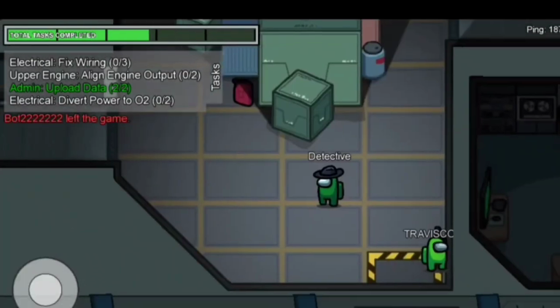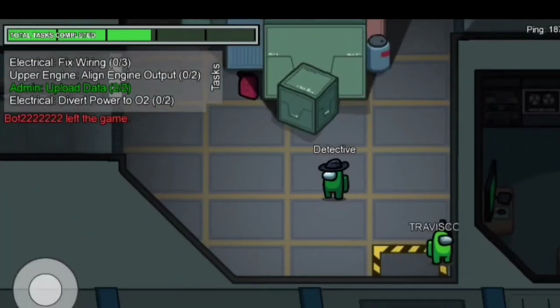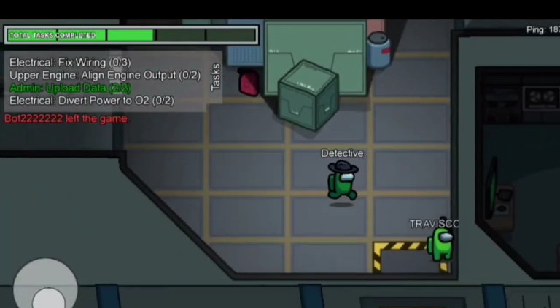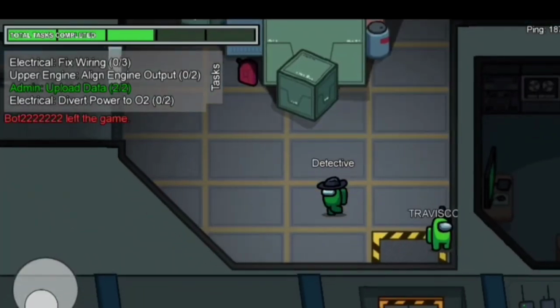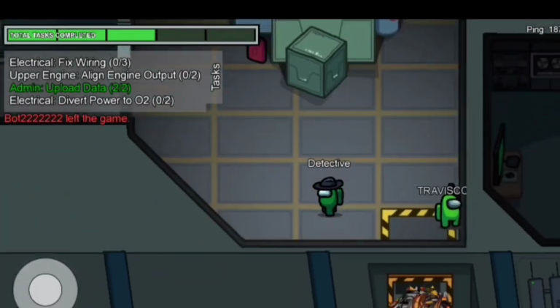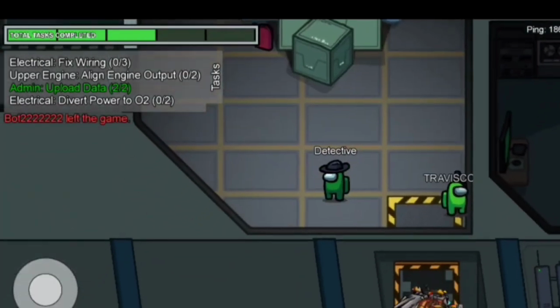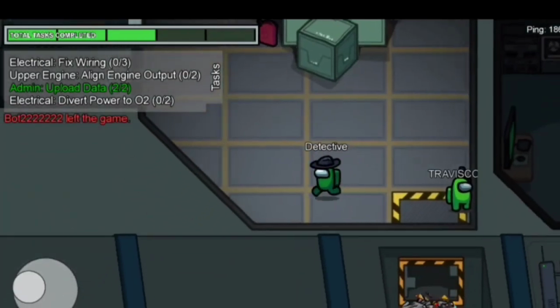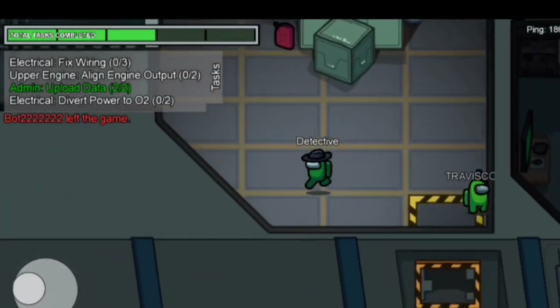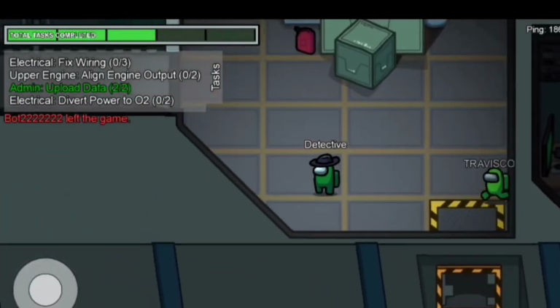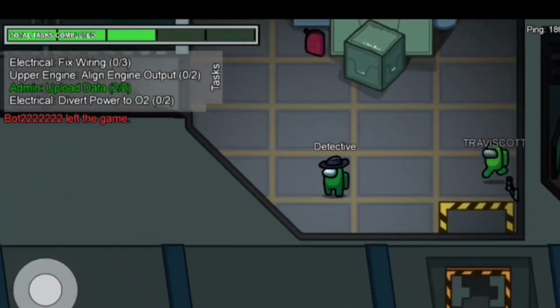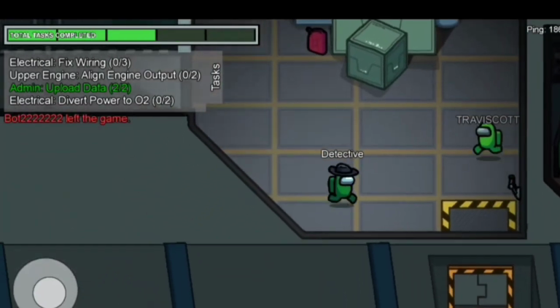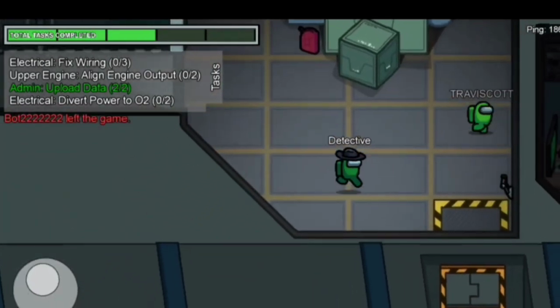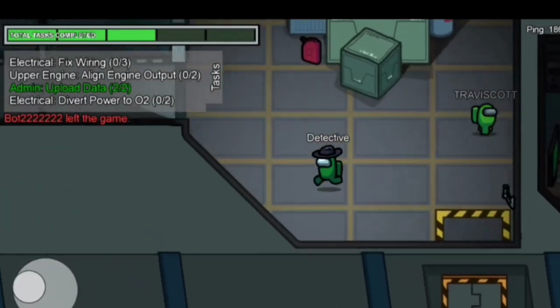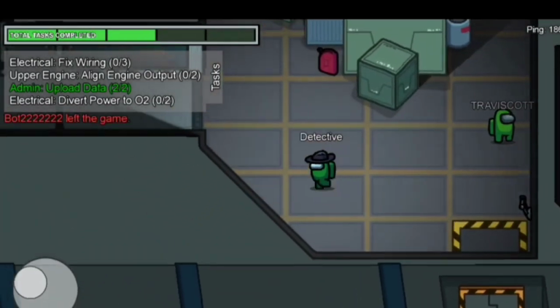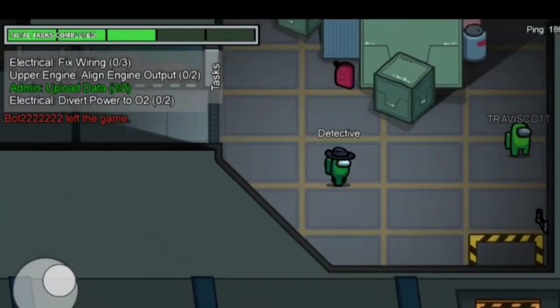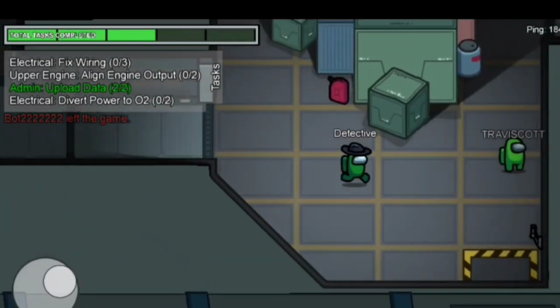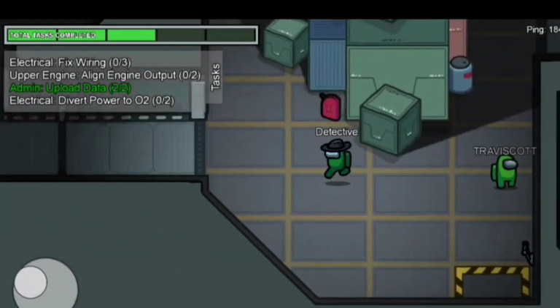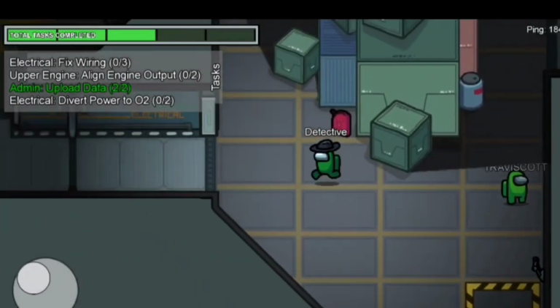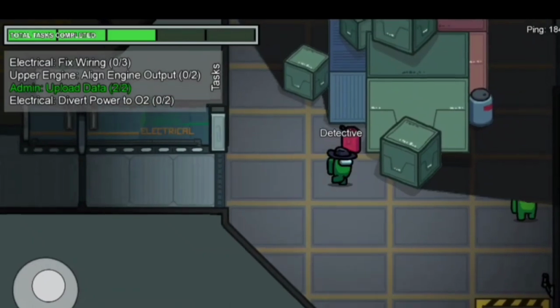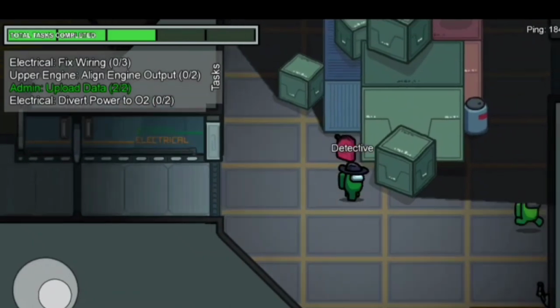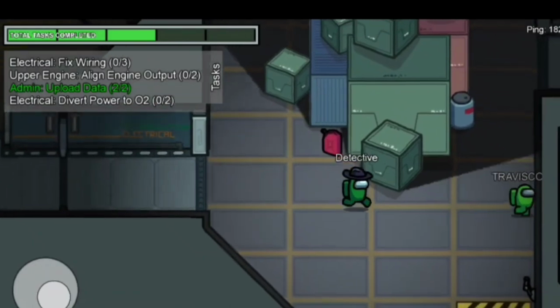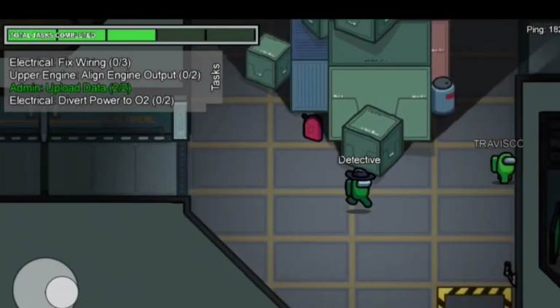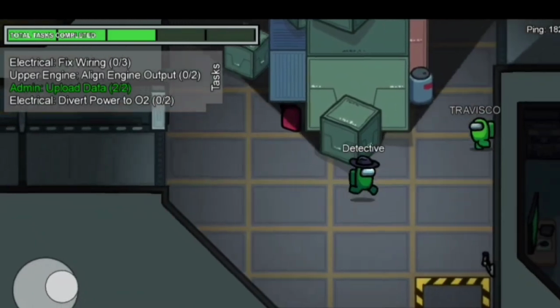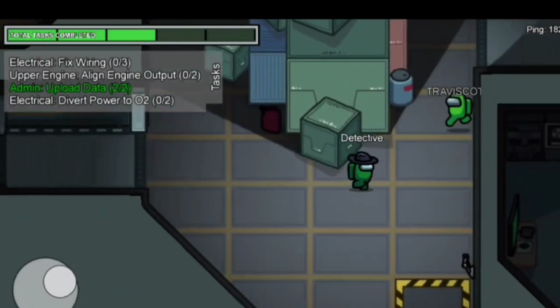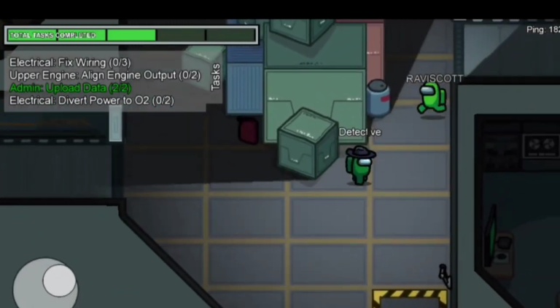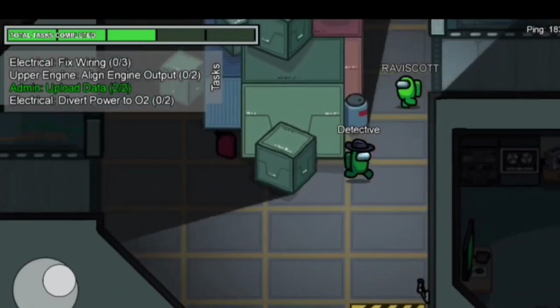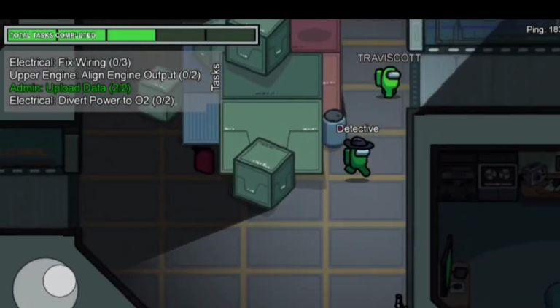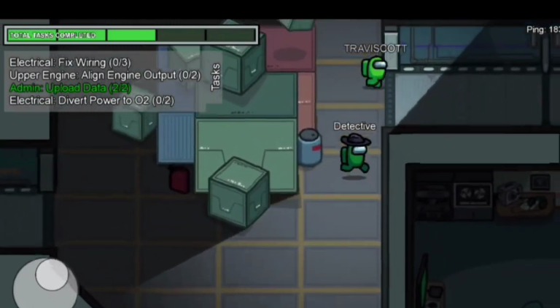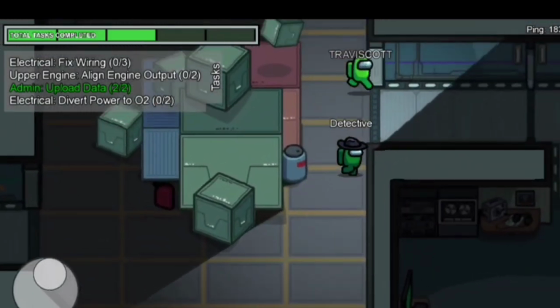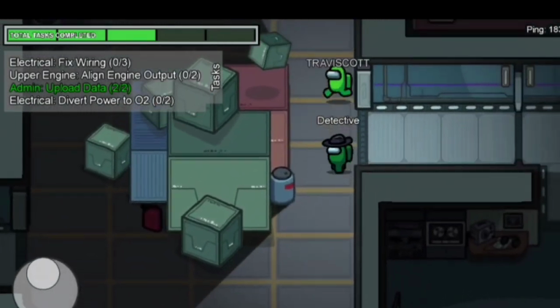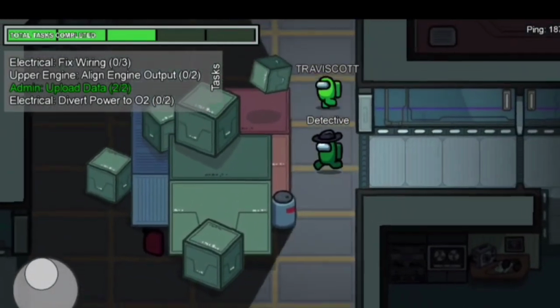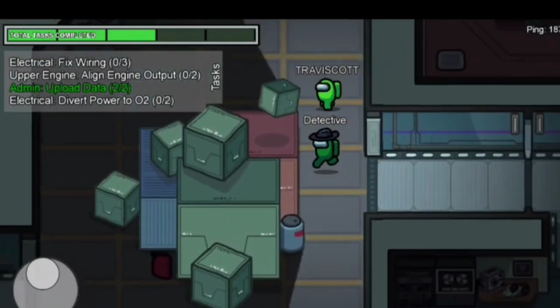You can check the sound and visual of a task — here a player is recycling waste in the storage room. Since the animation and sound play correctly, he is not an imposter.